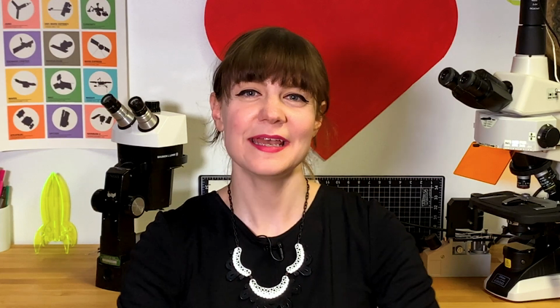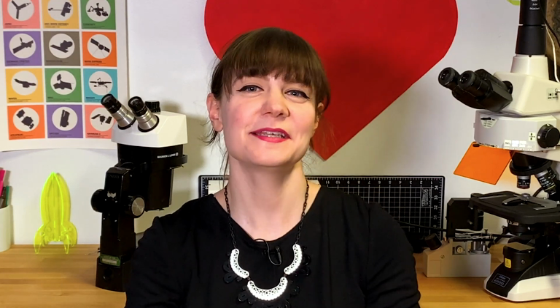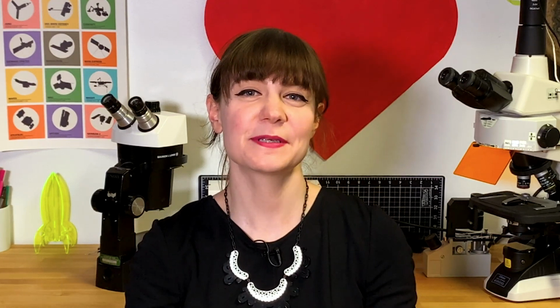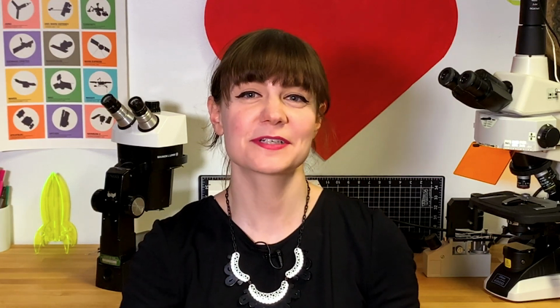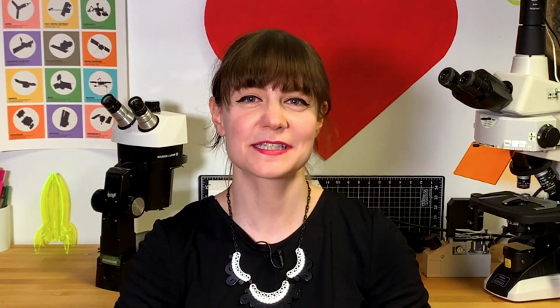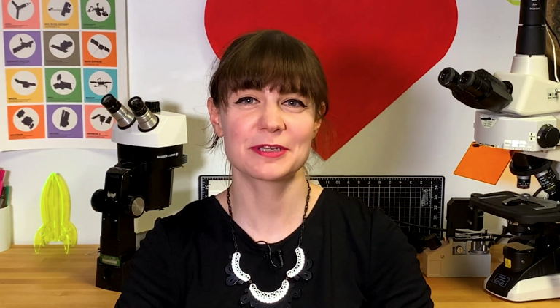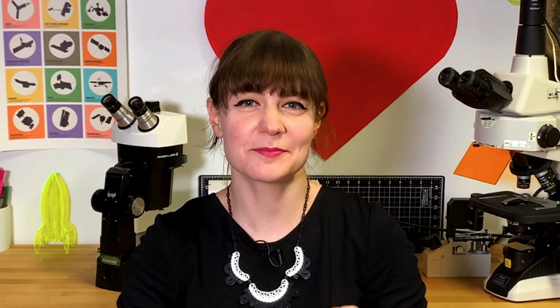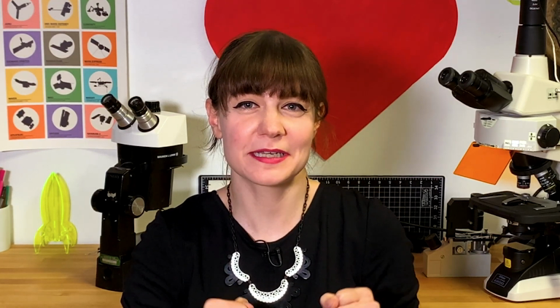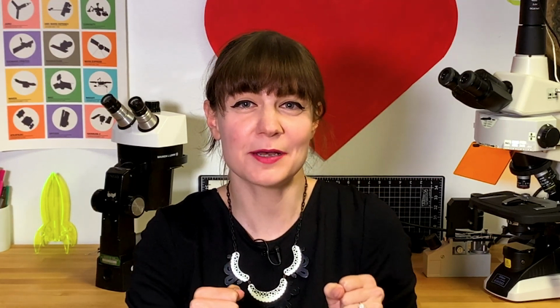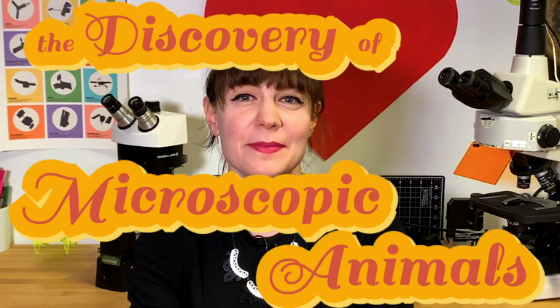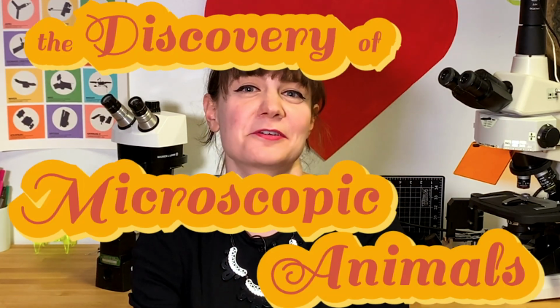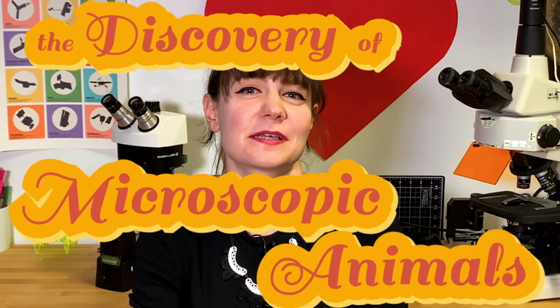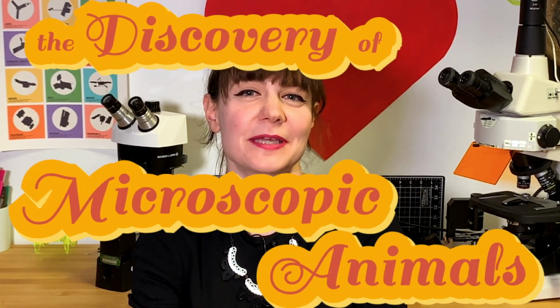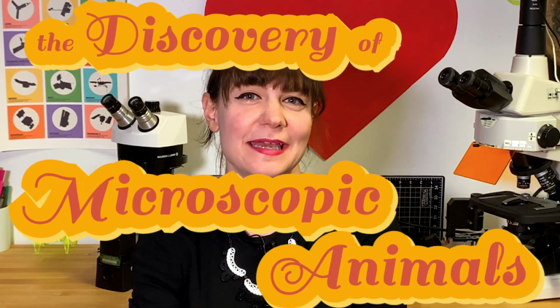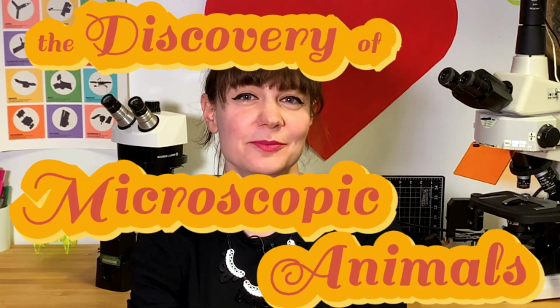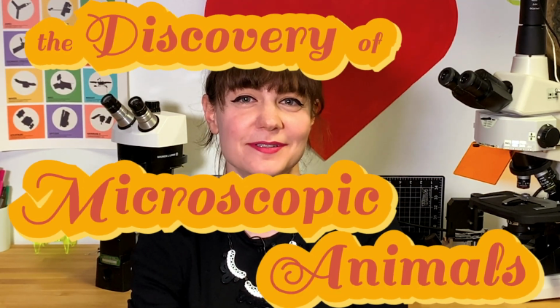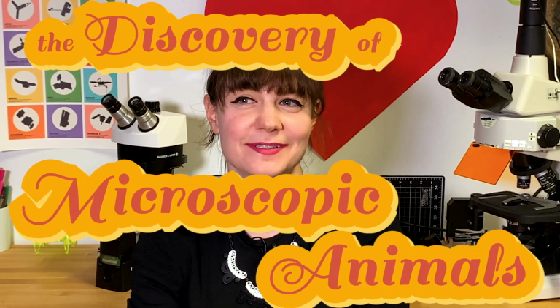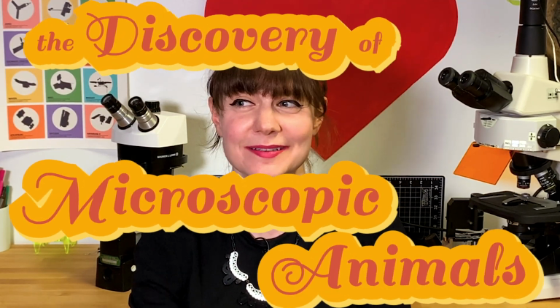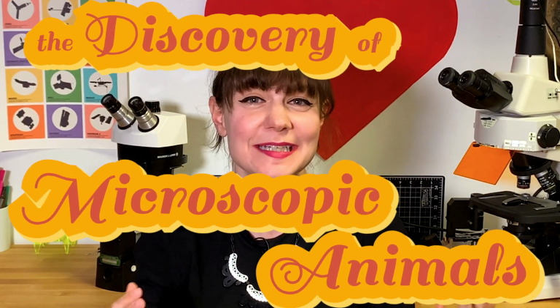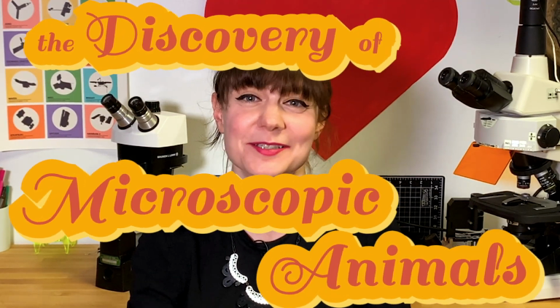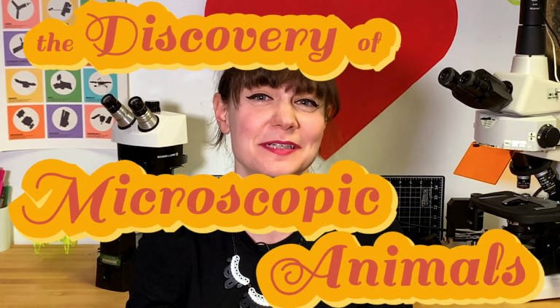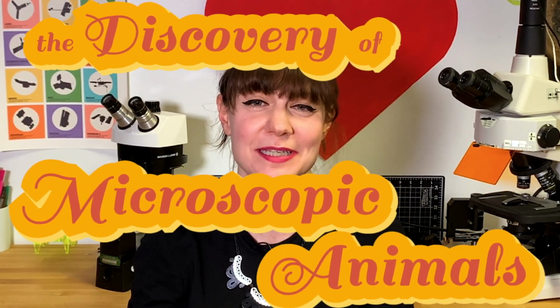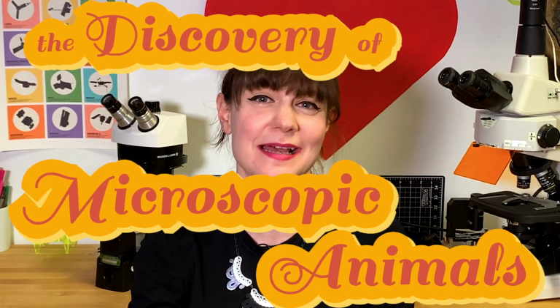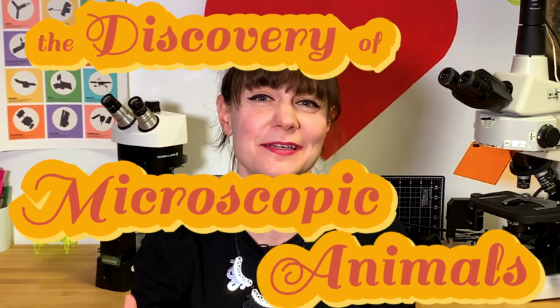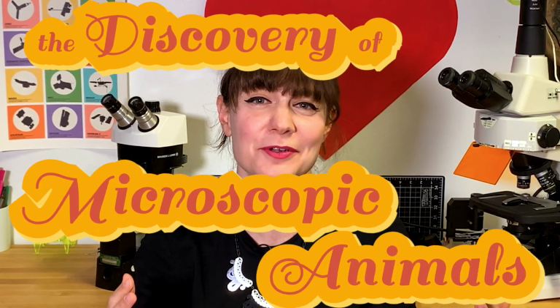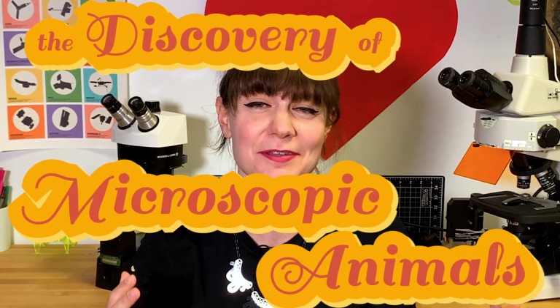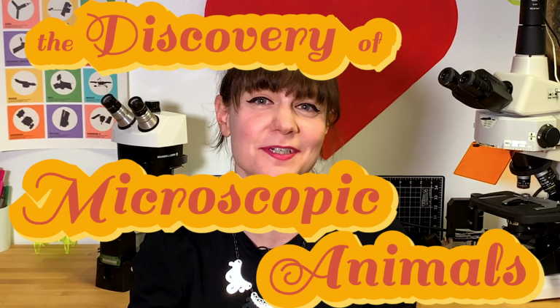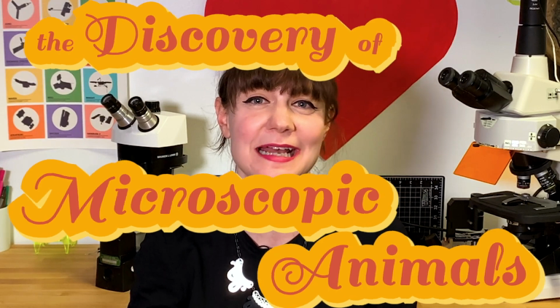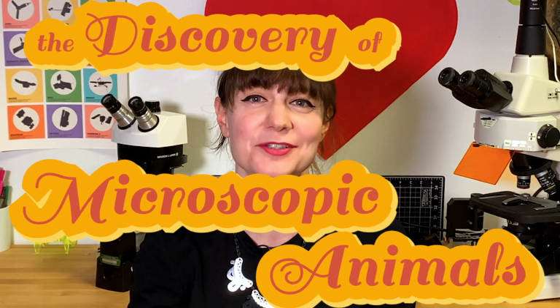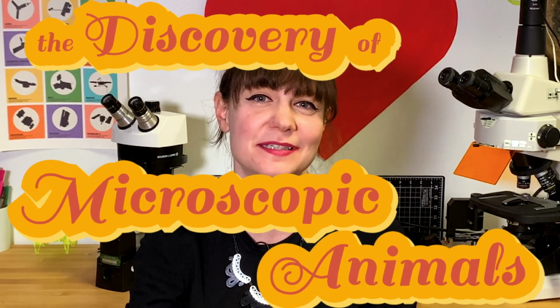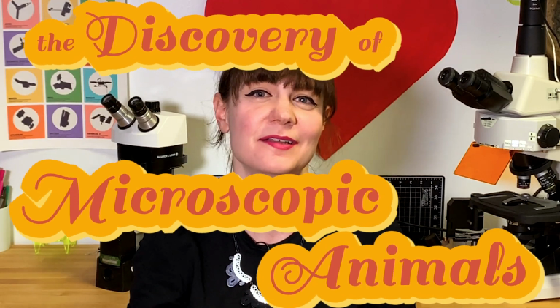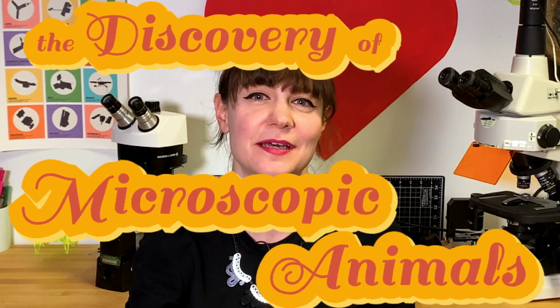Hey, space friends! This week I'm talking about microscopic animals and the history behind when we first actually saw them.